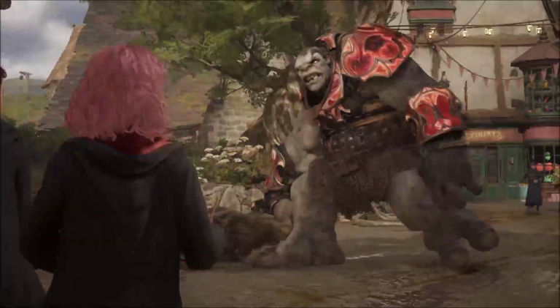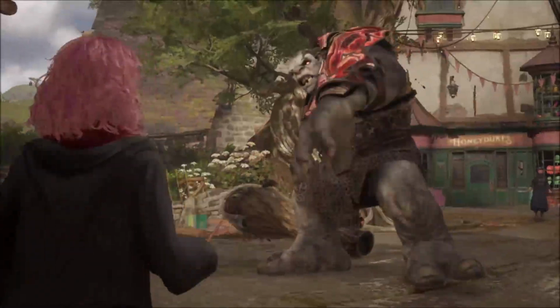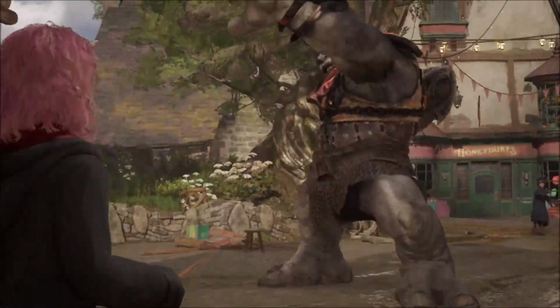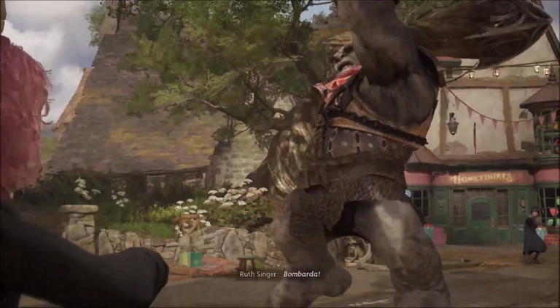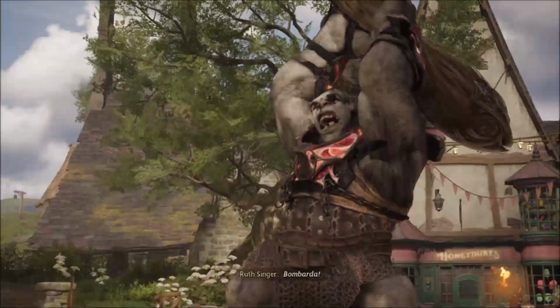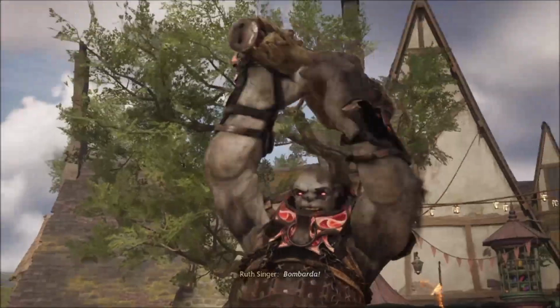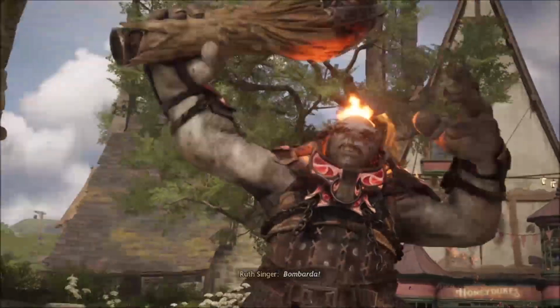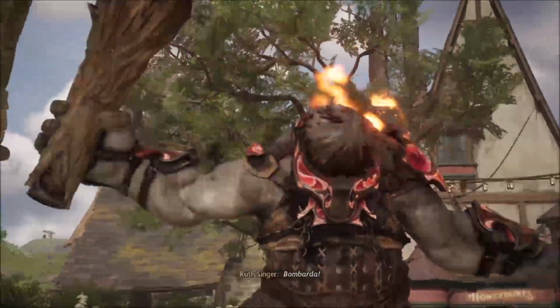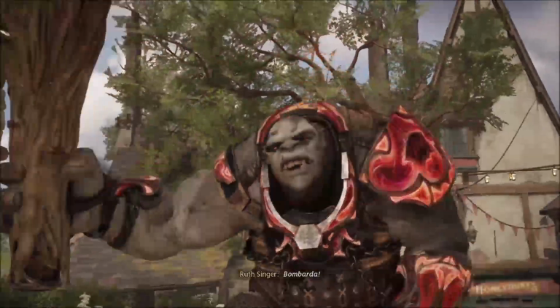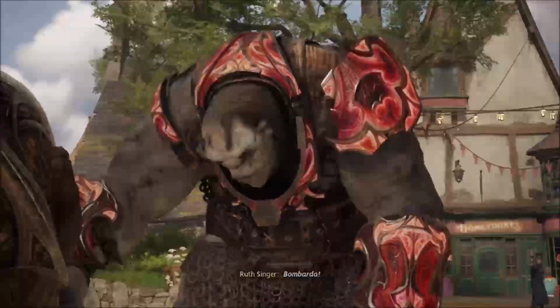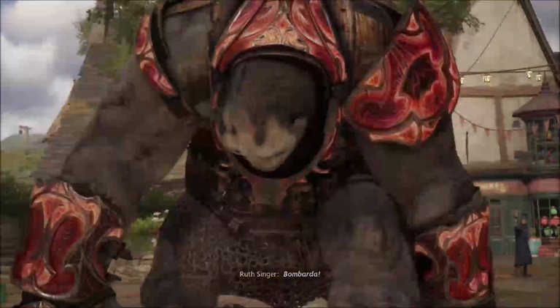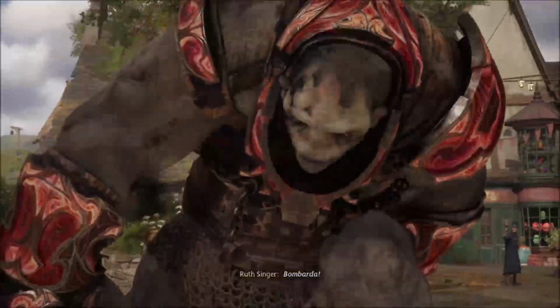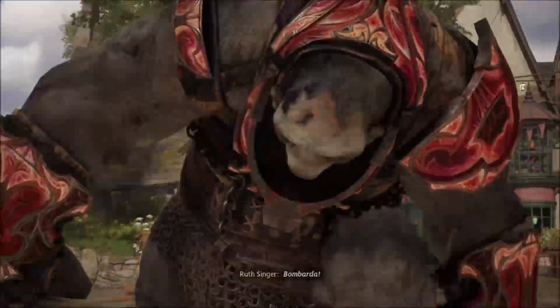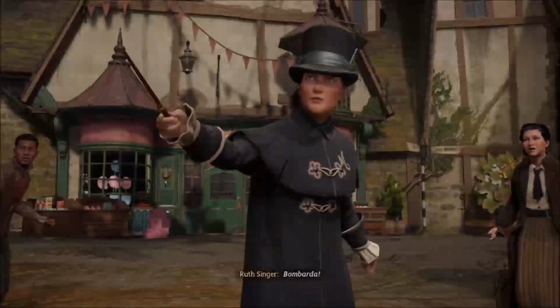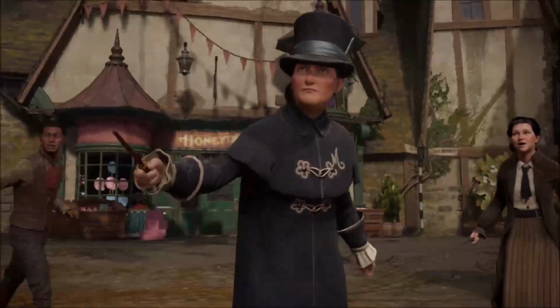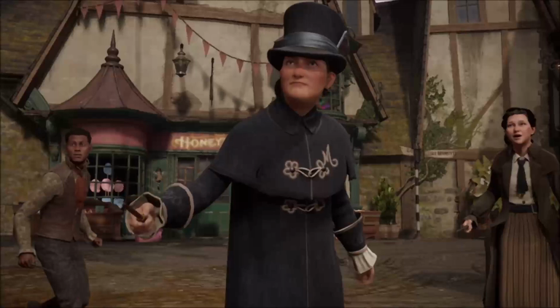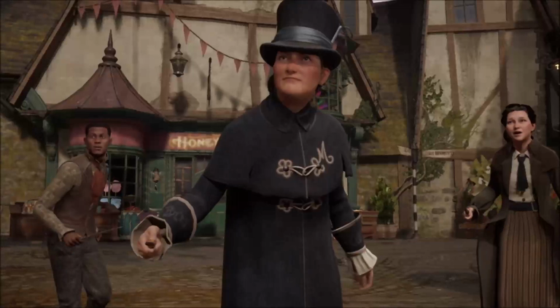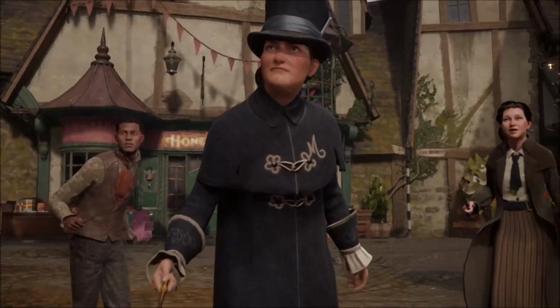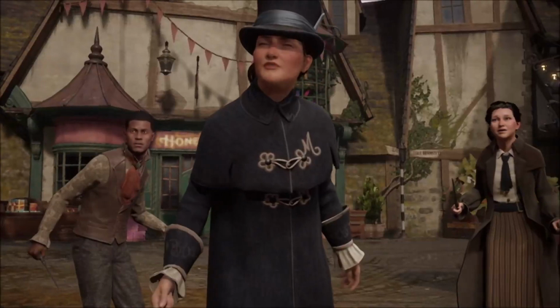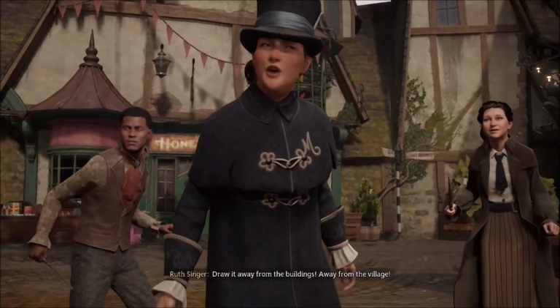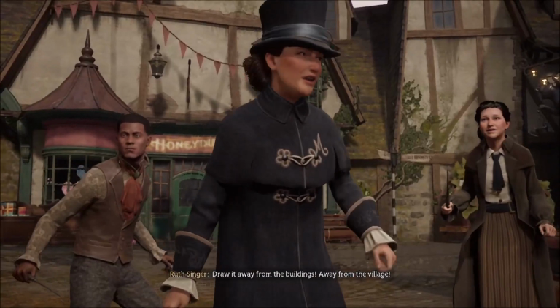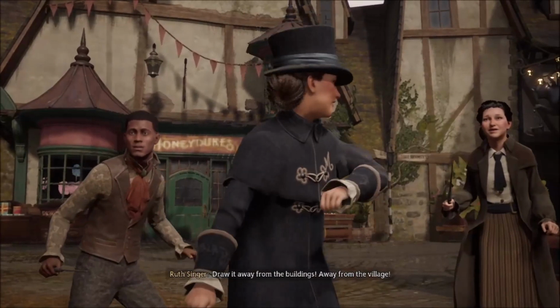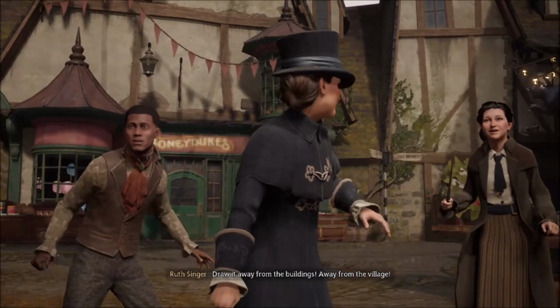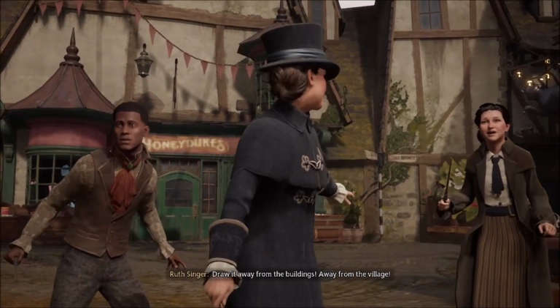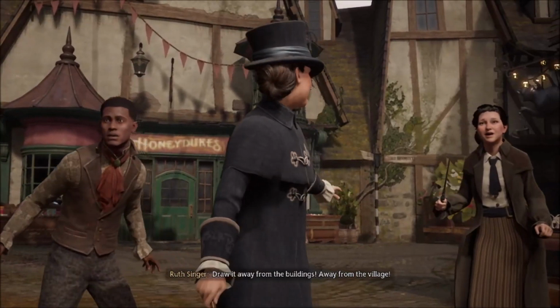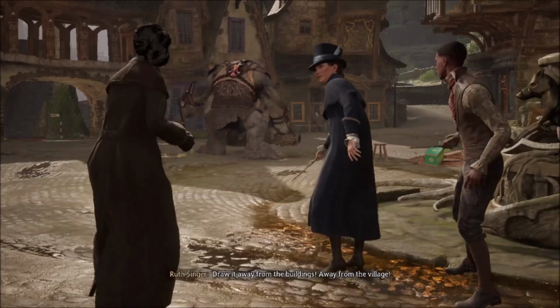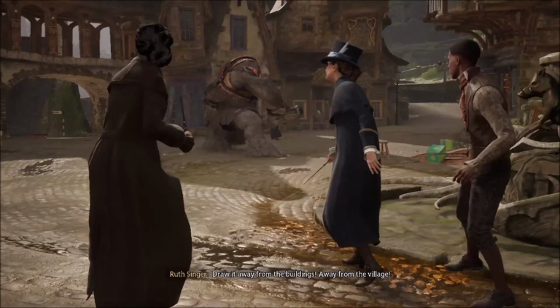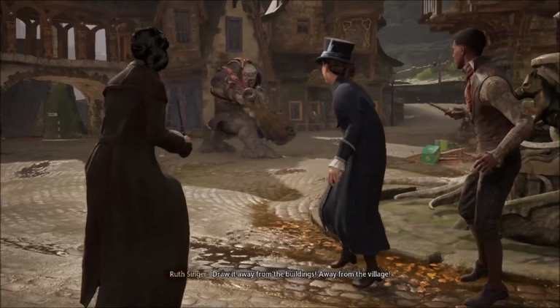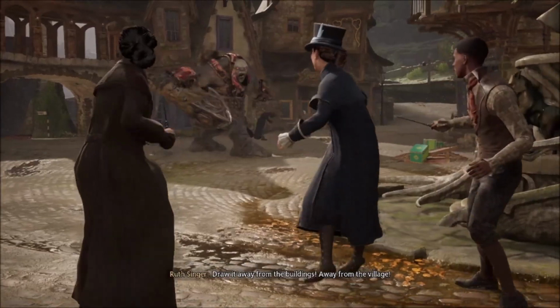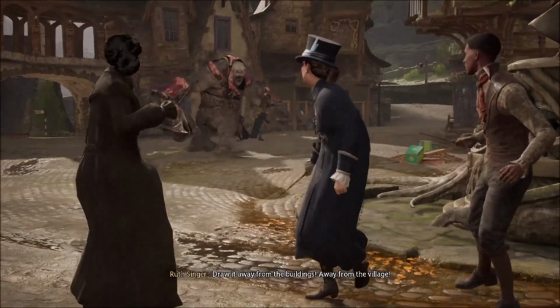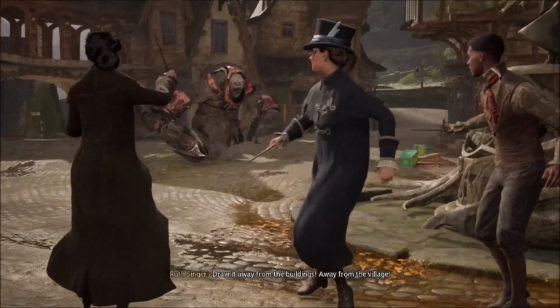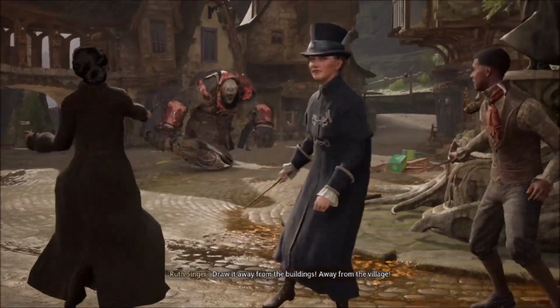Come closer! Draw it away from the building! Away from the village!